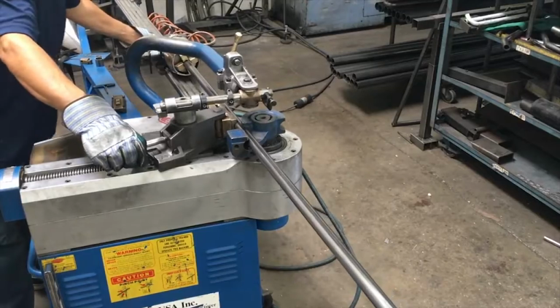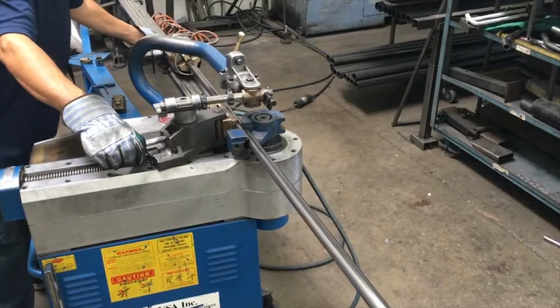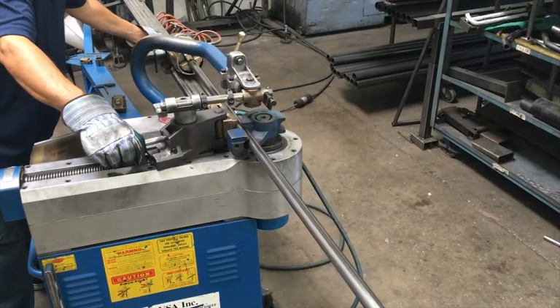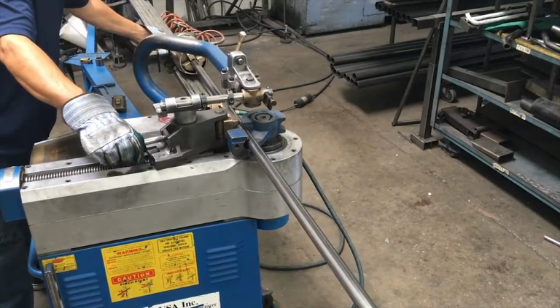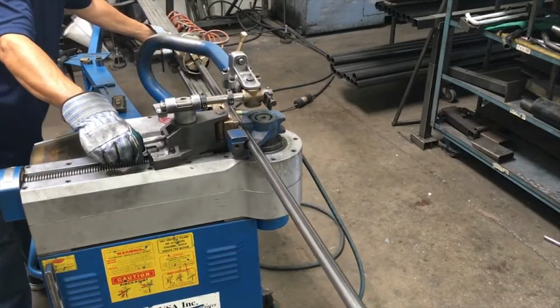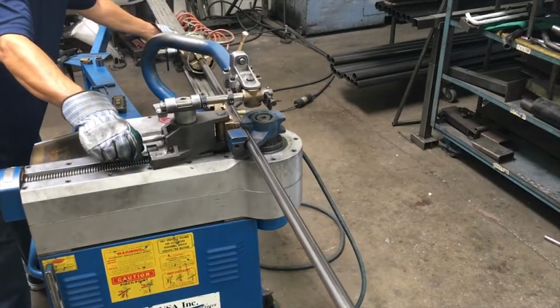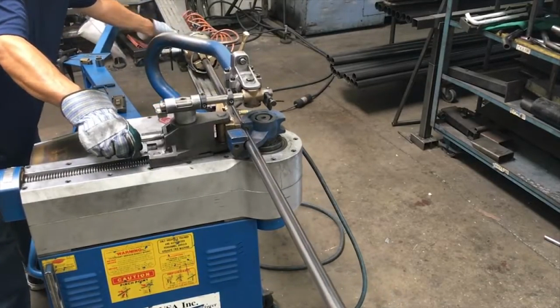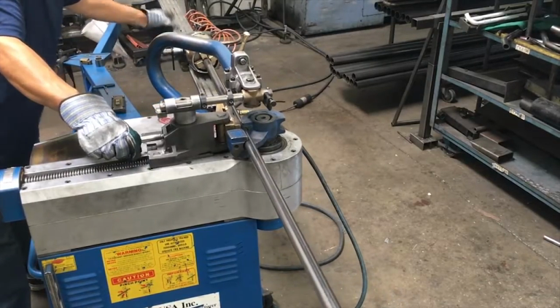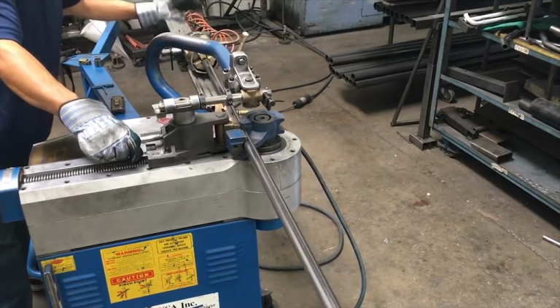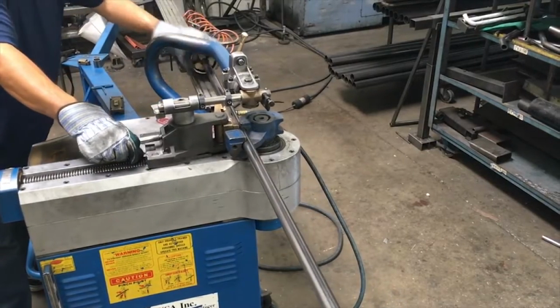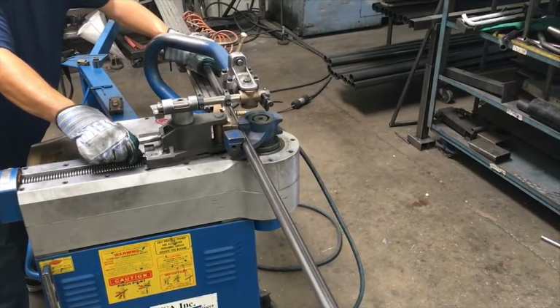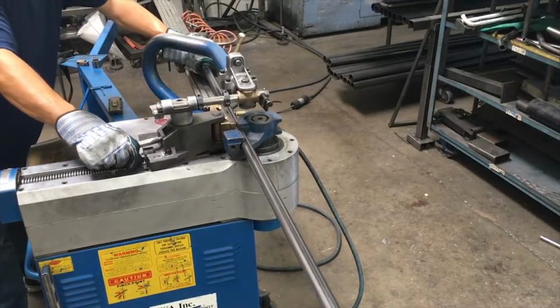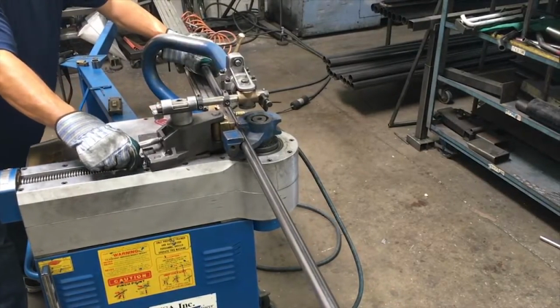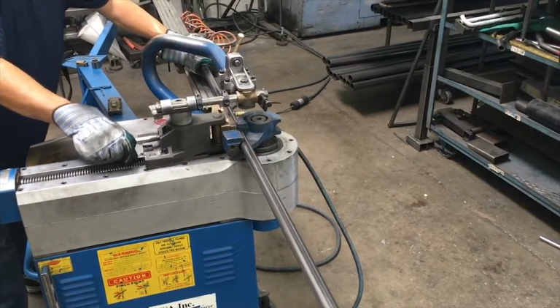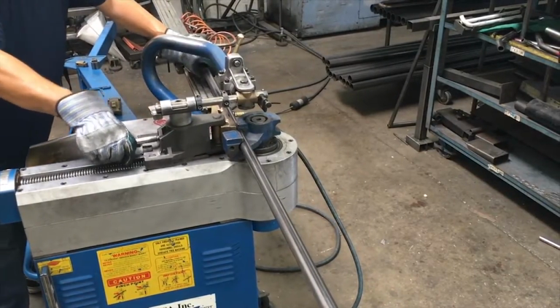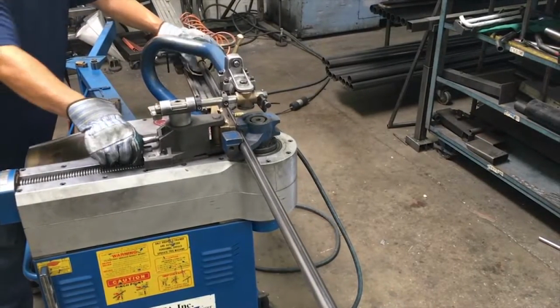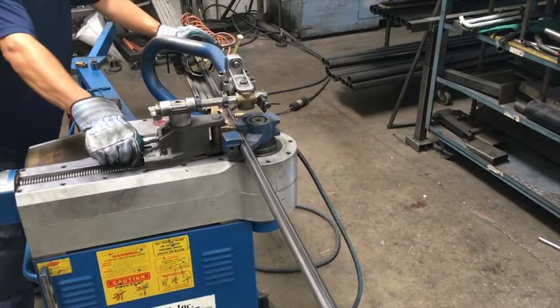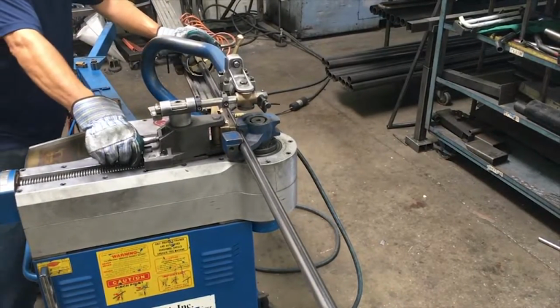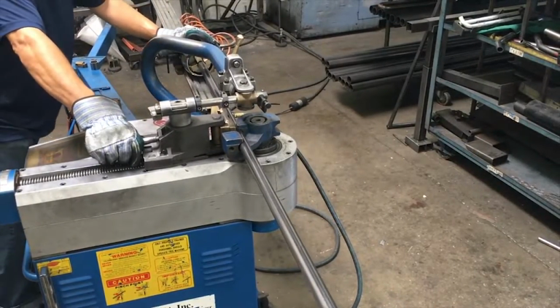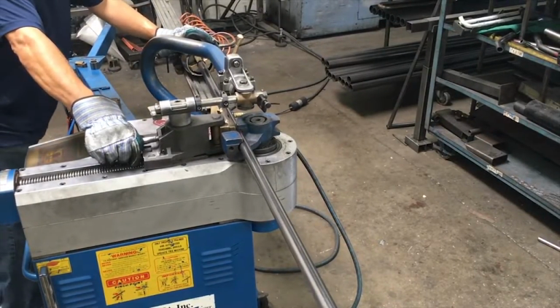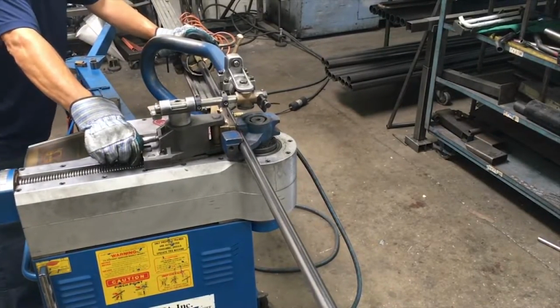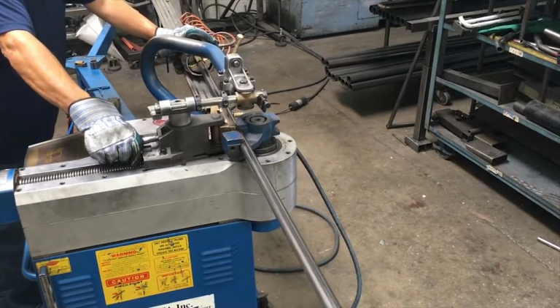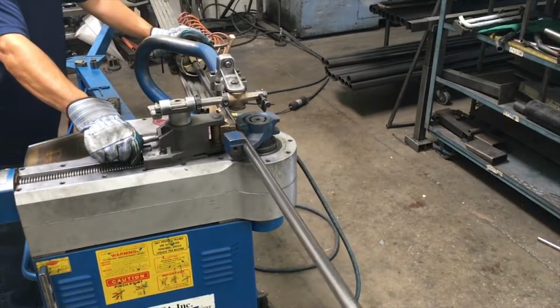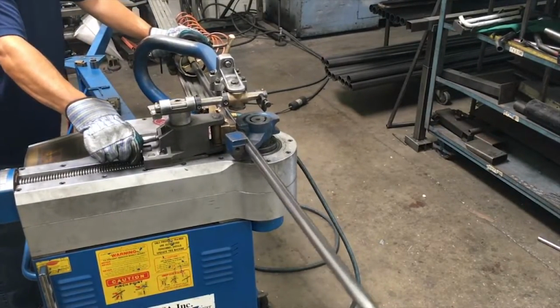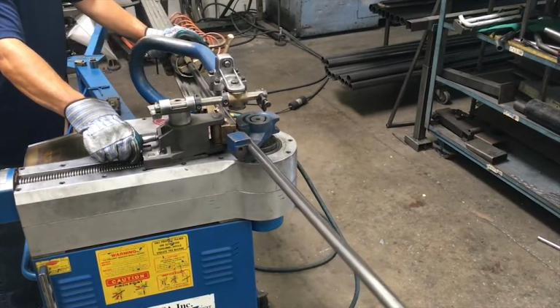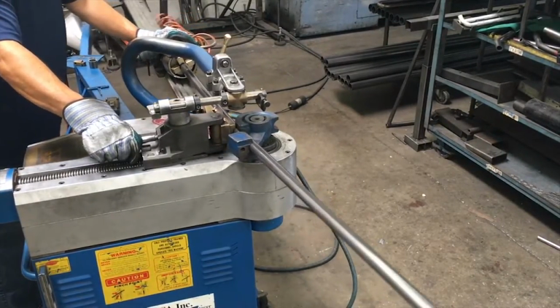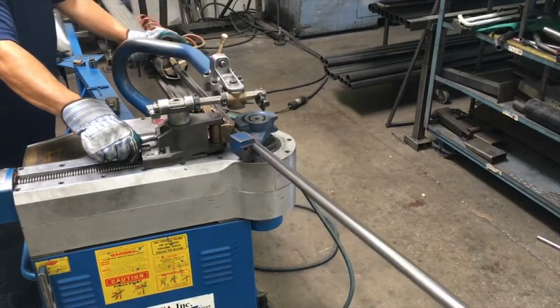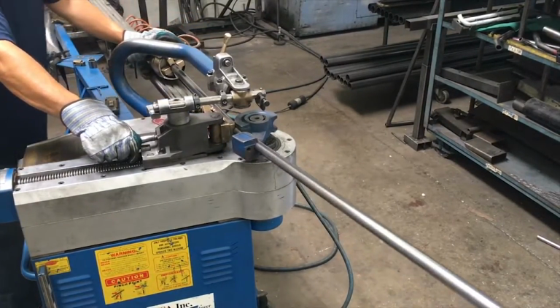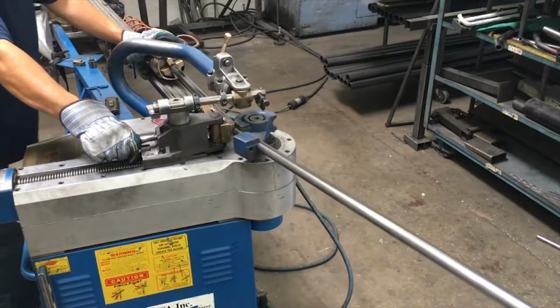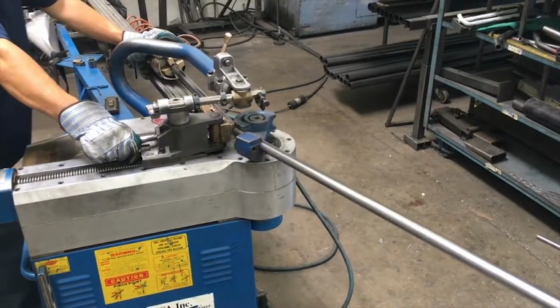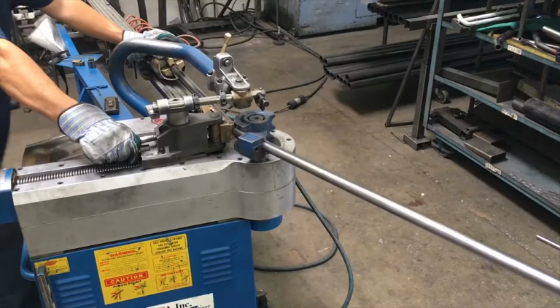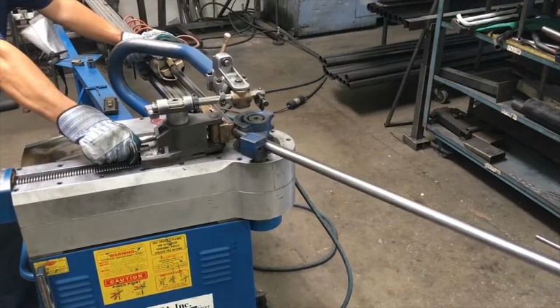The tubing is used for rails, frames, wheel chocks, and other components.